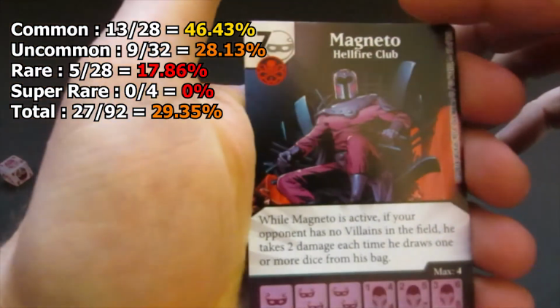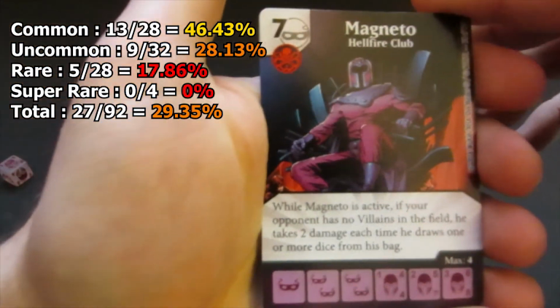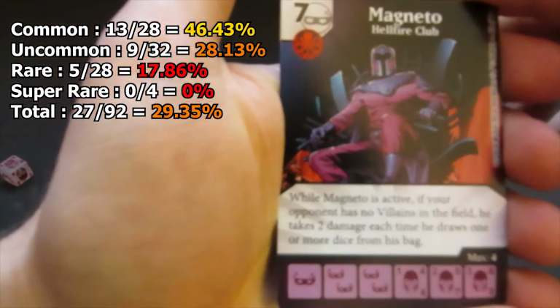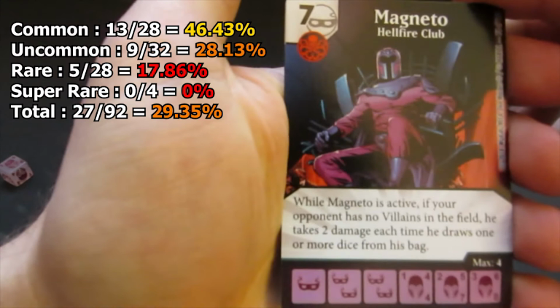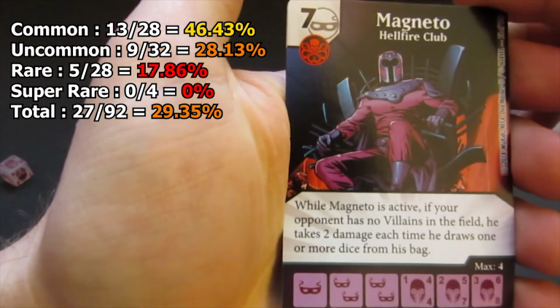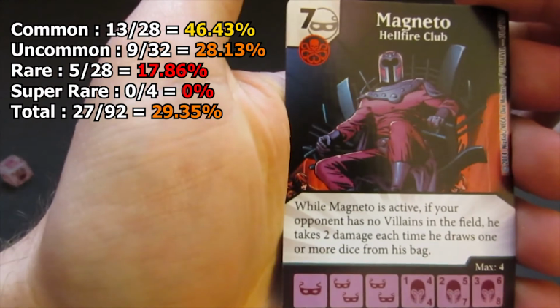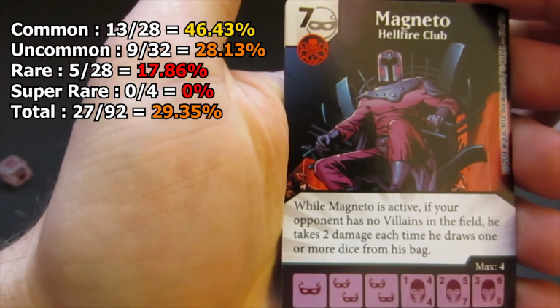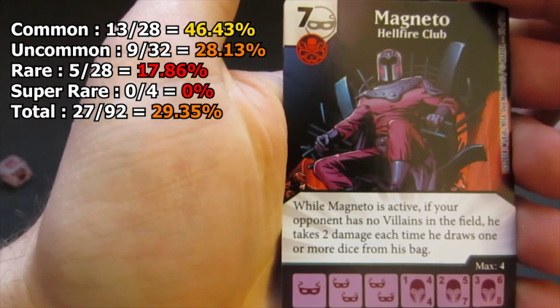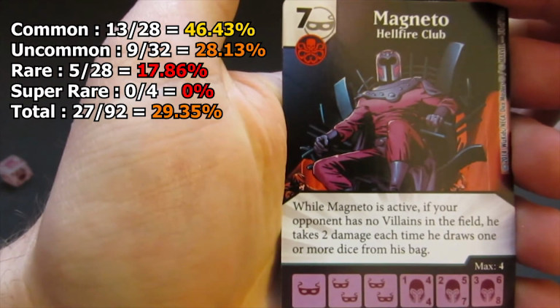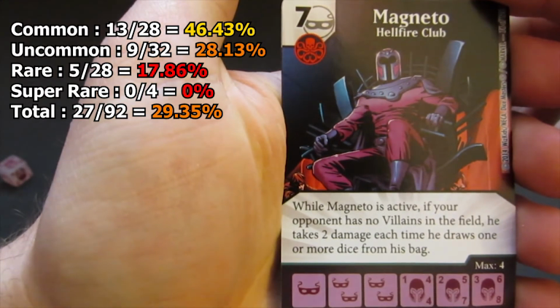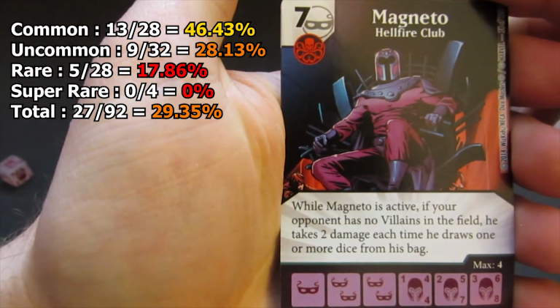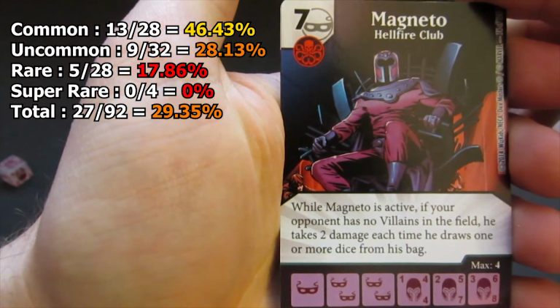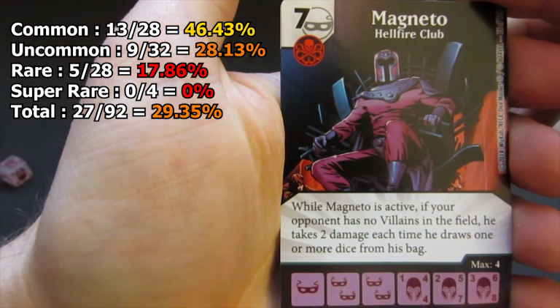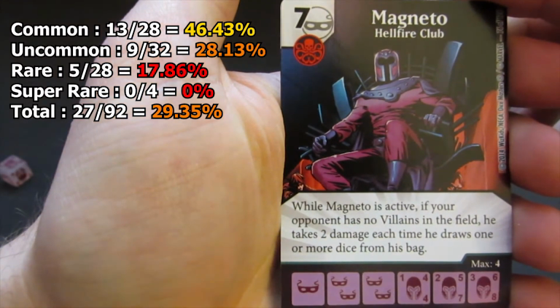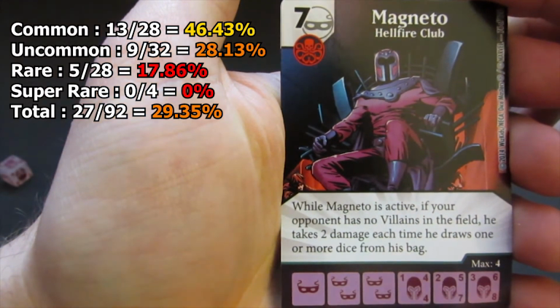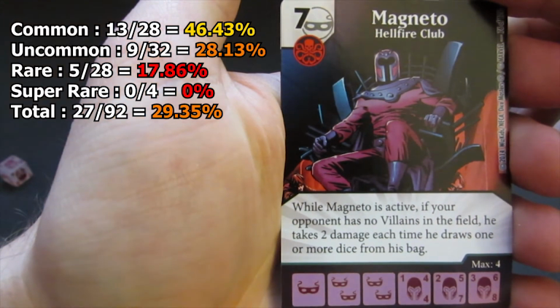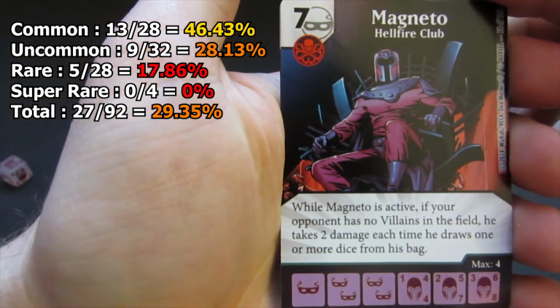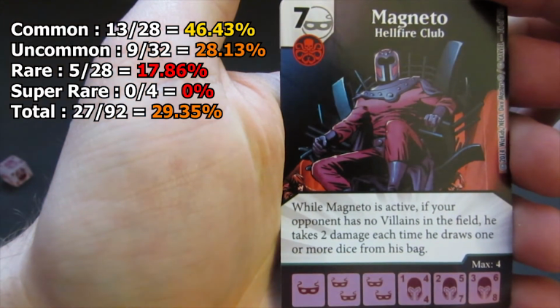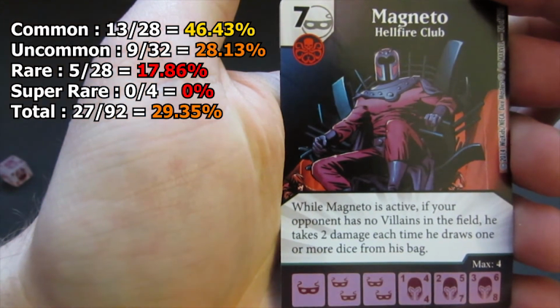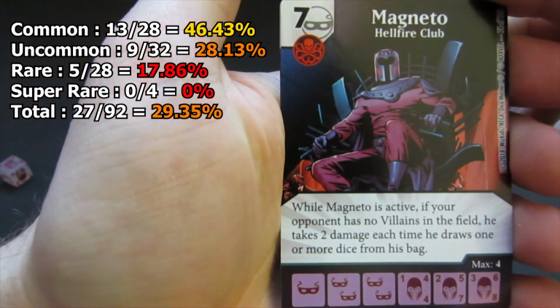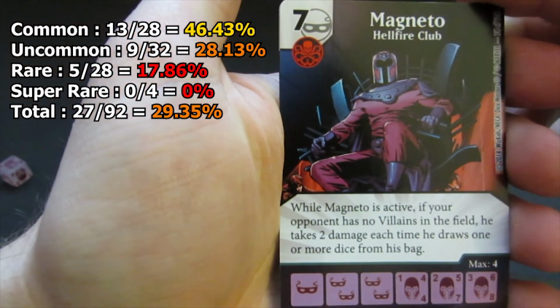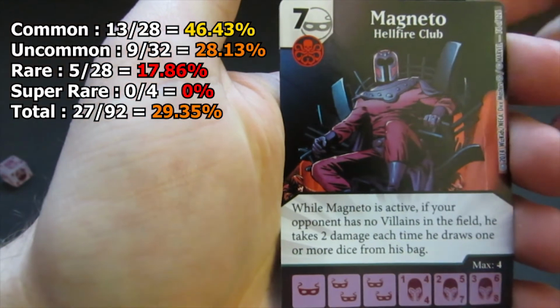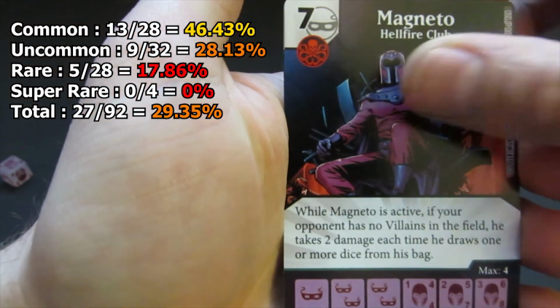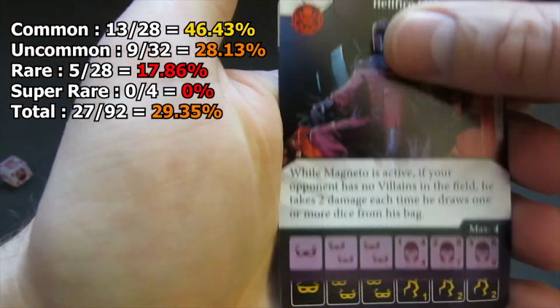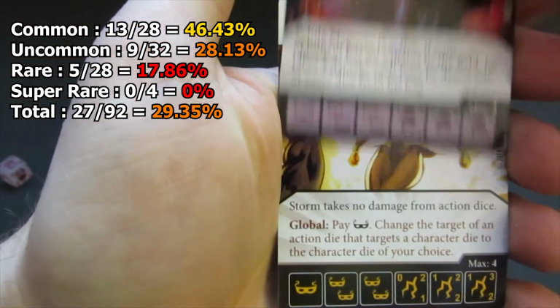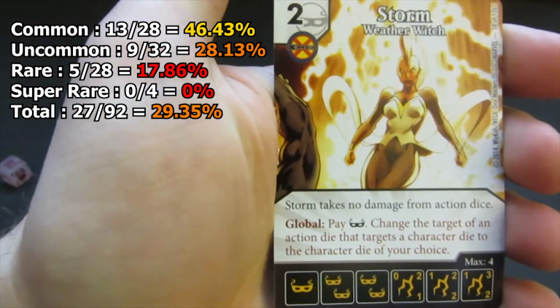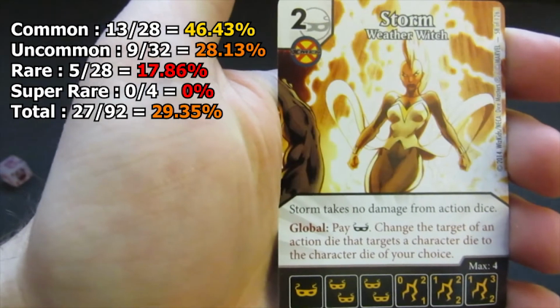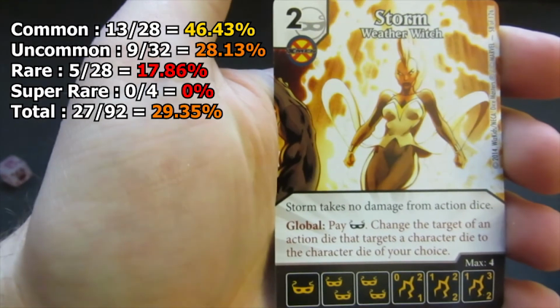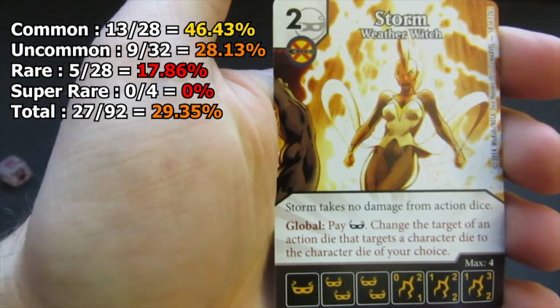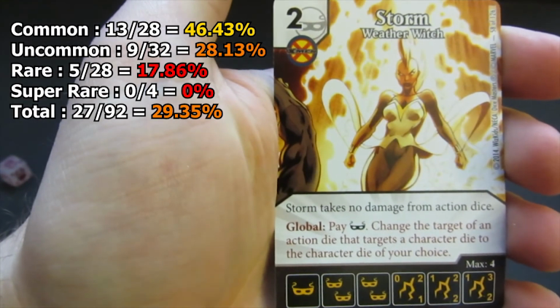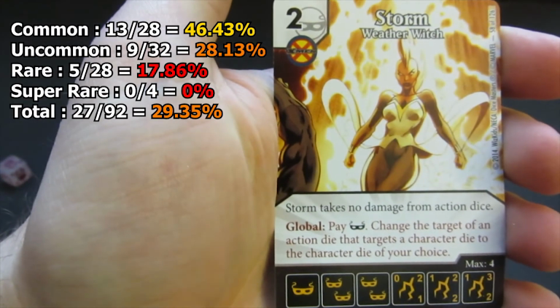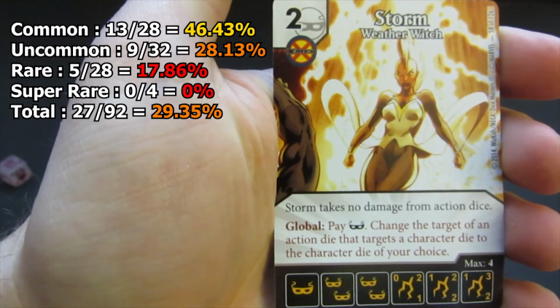And our final pack of the day starts with an uncommon Magneto, that's also a new character for us, and then a common Storm.